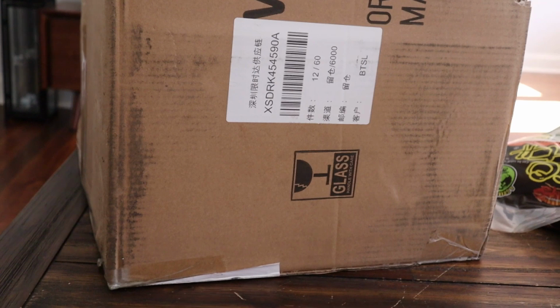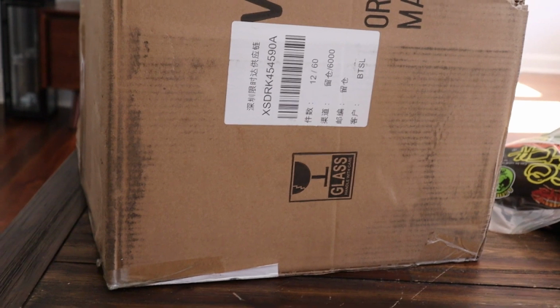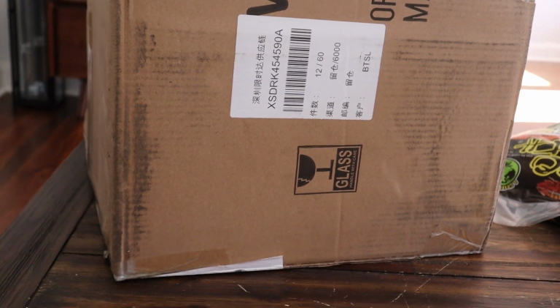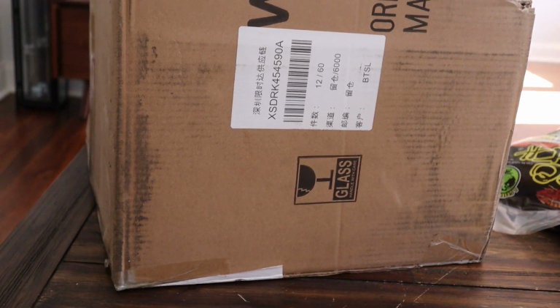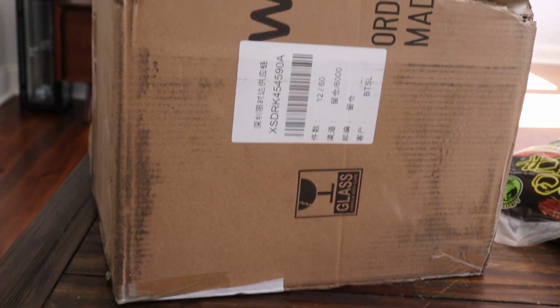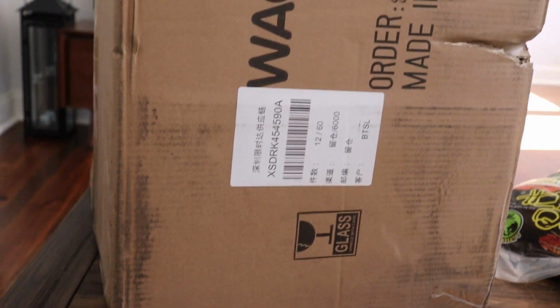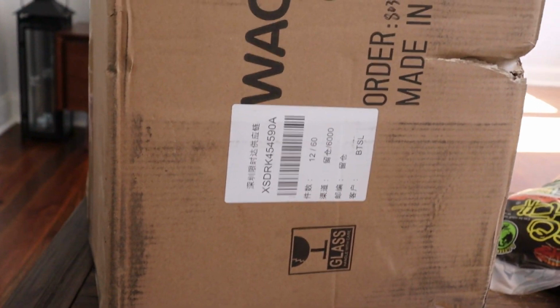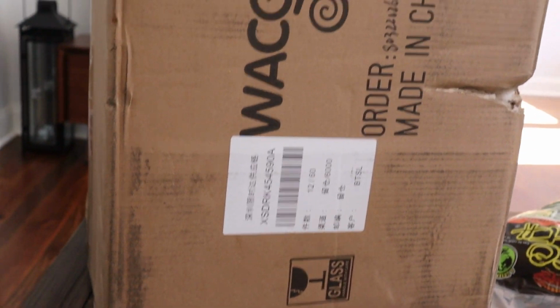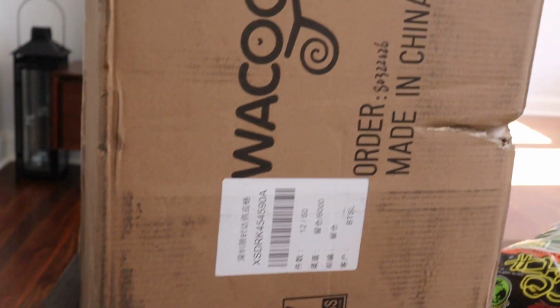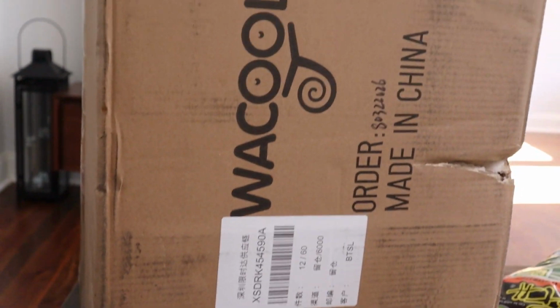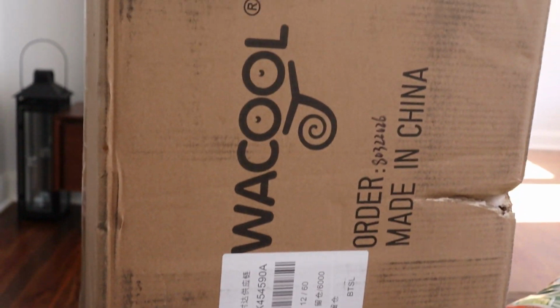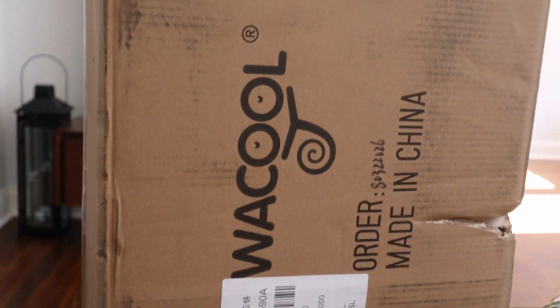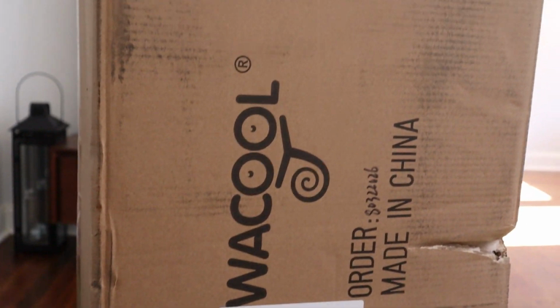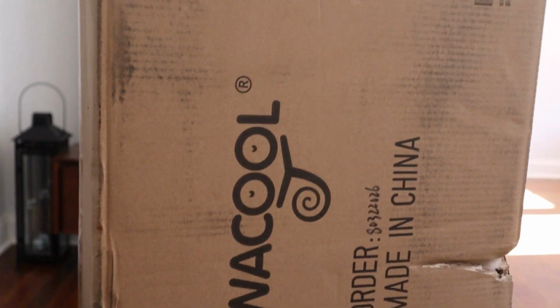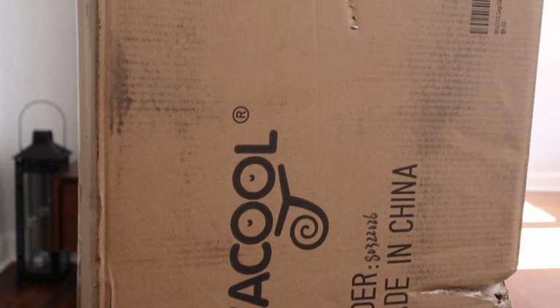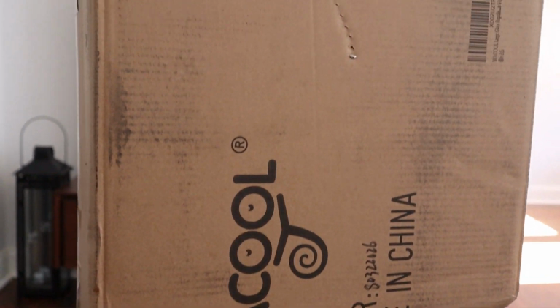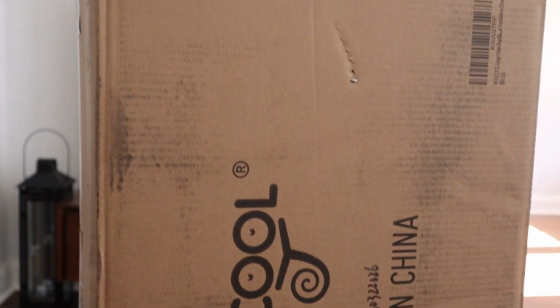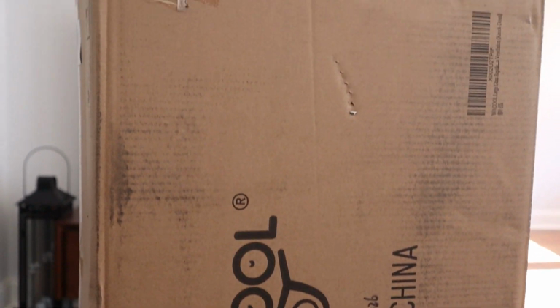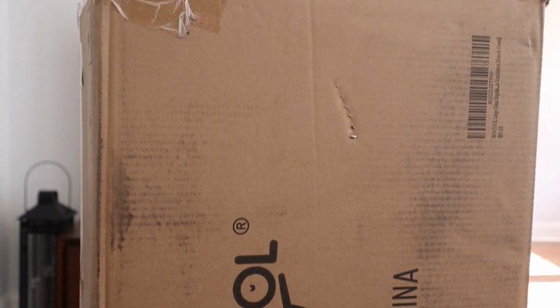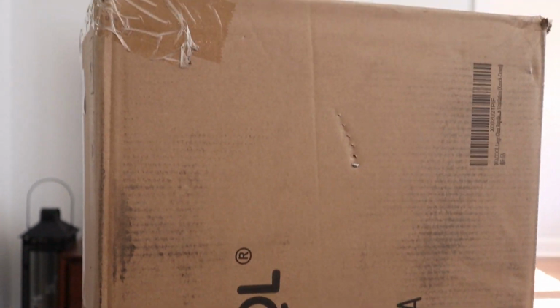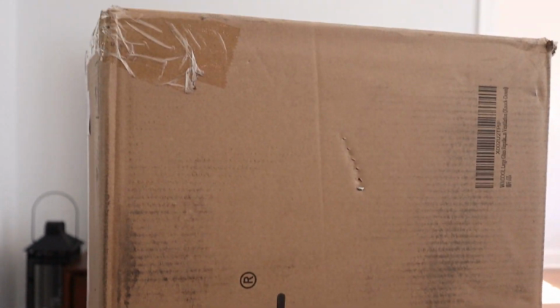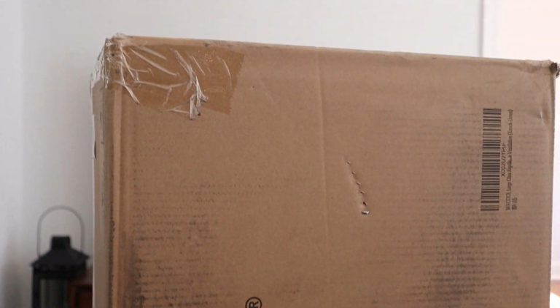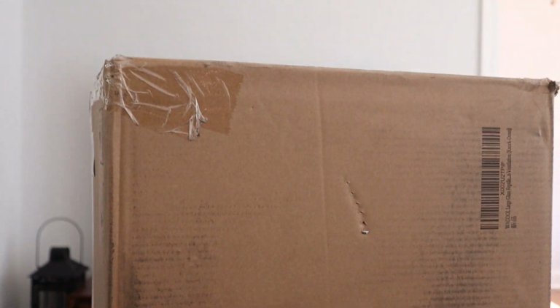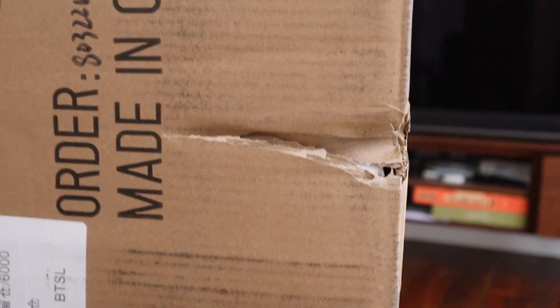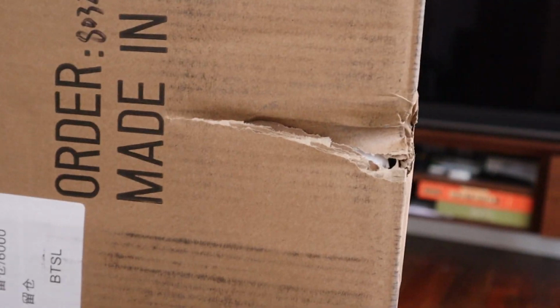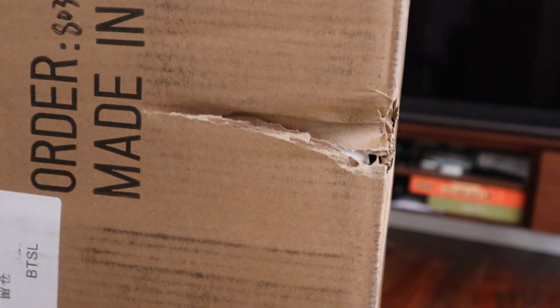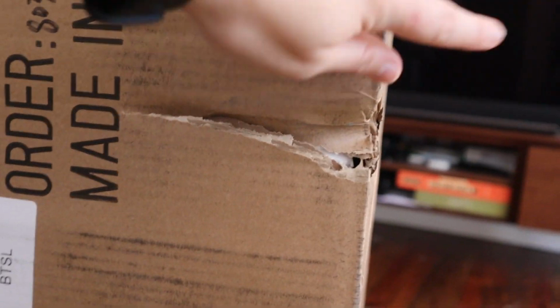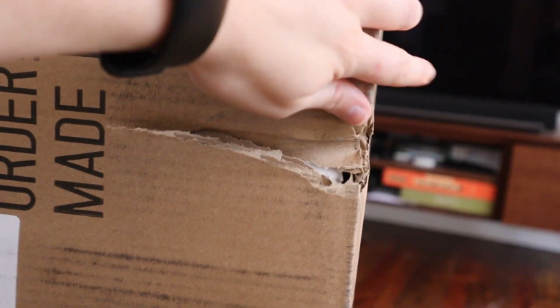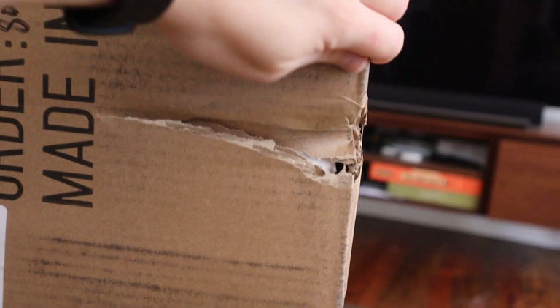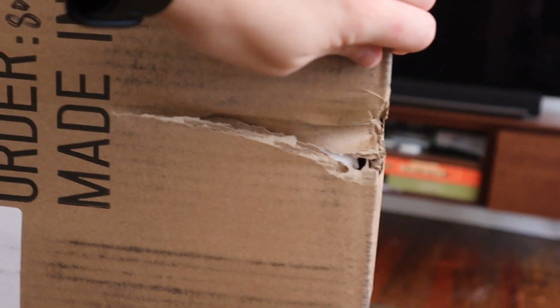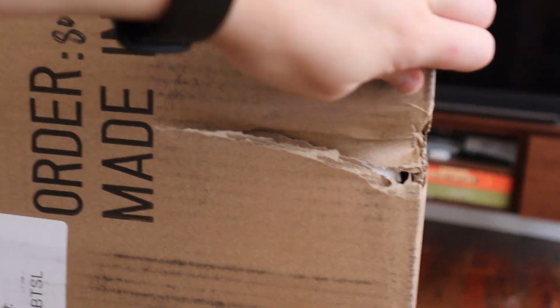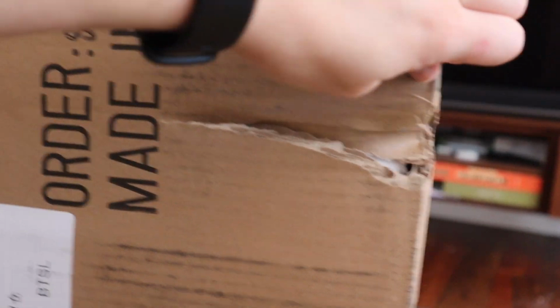Welcome back. My name is Victoria and you're watching Plantastics. Today we're building a bovarium from start to finish.